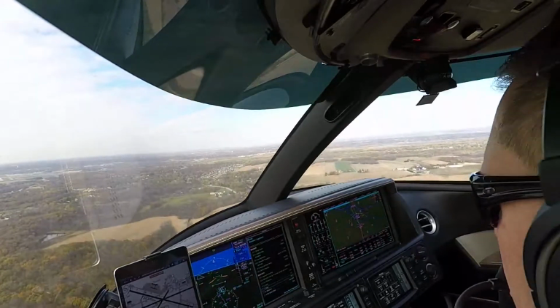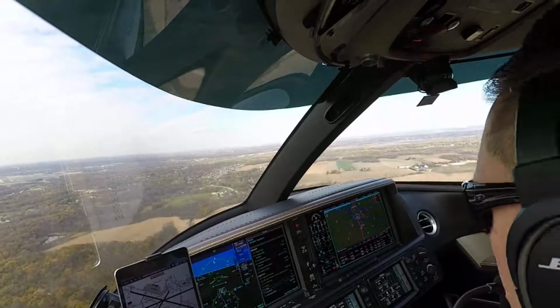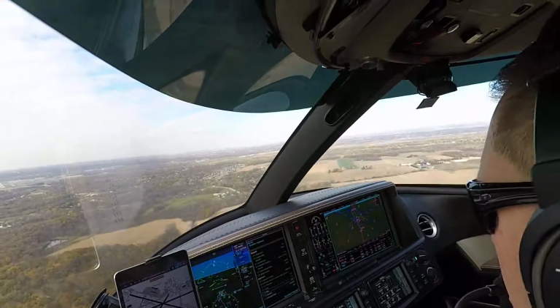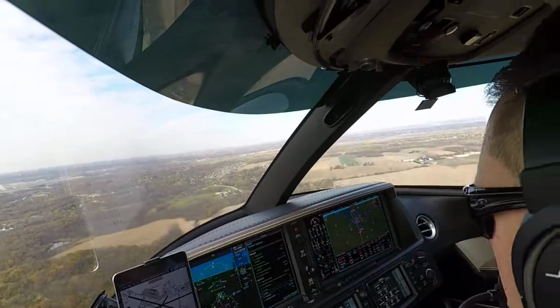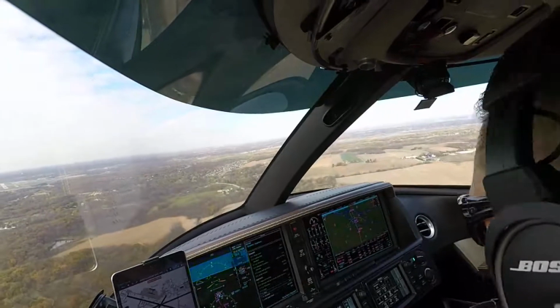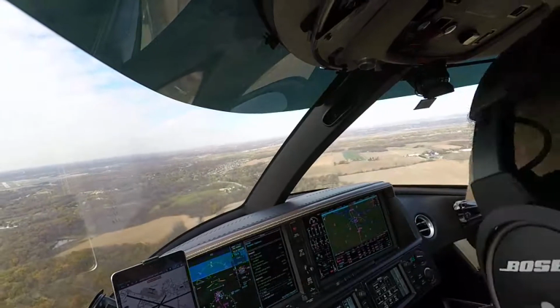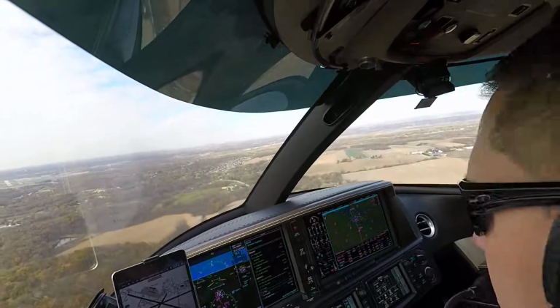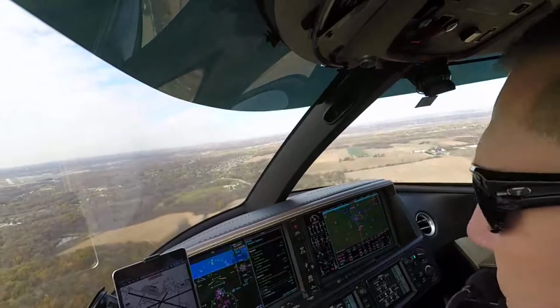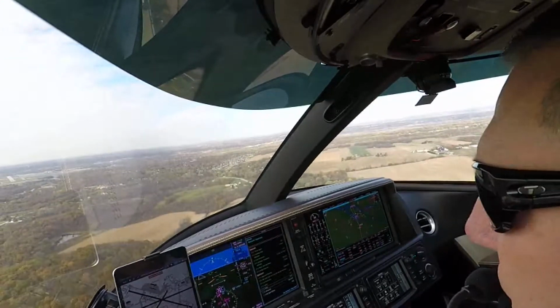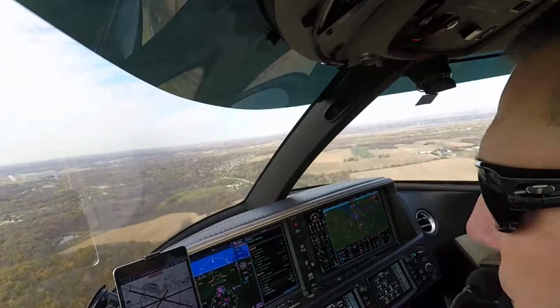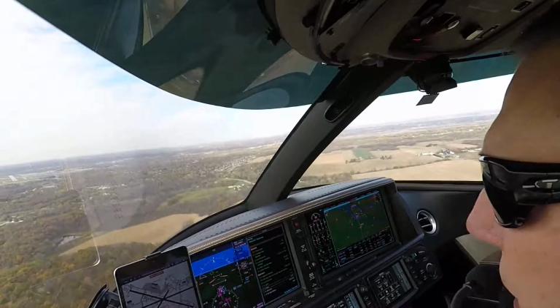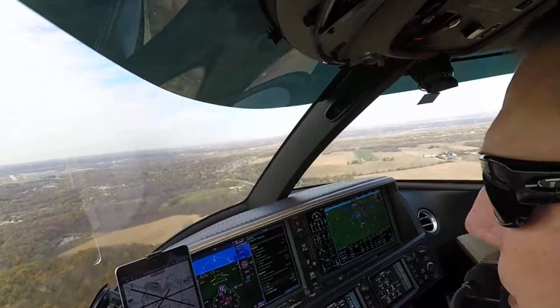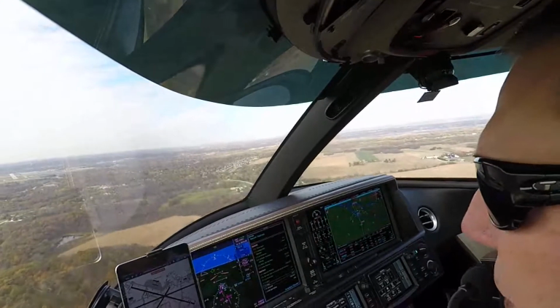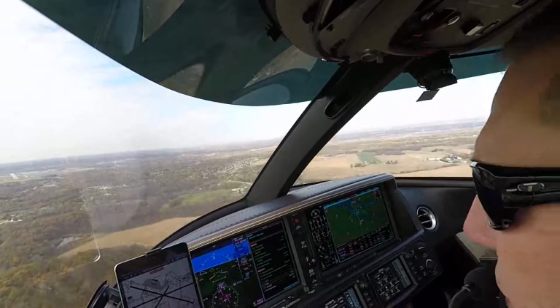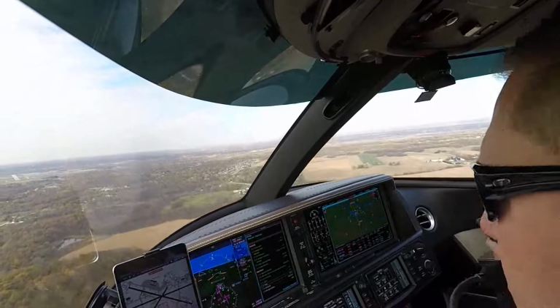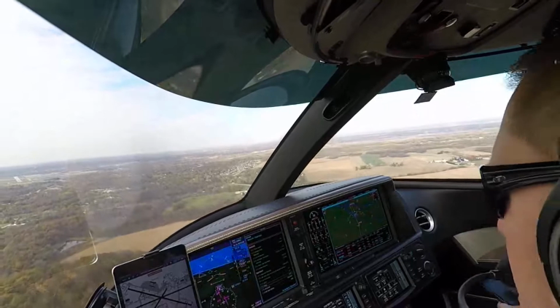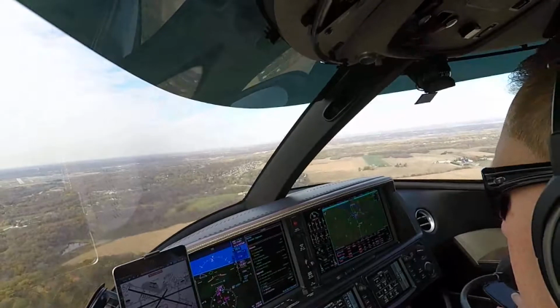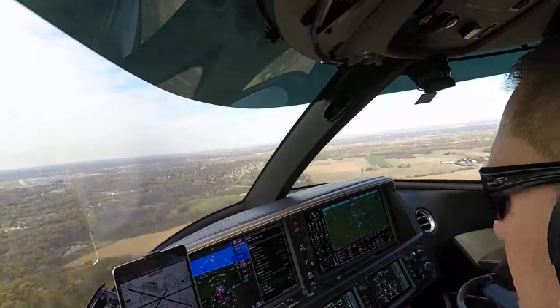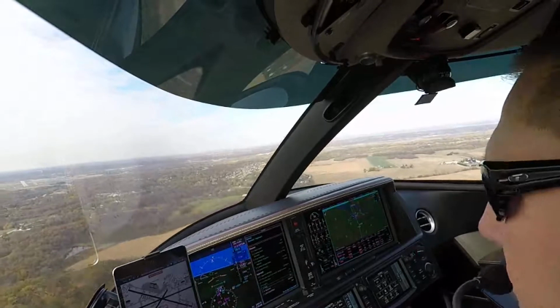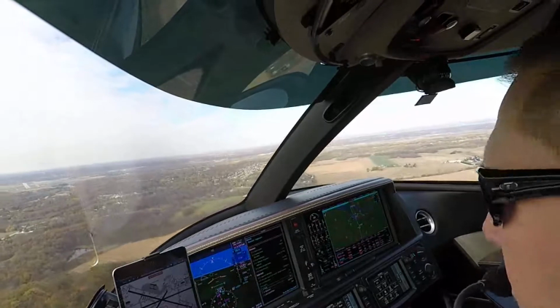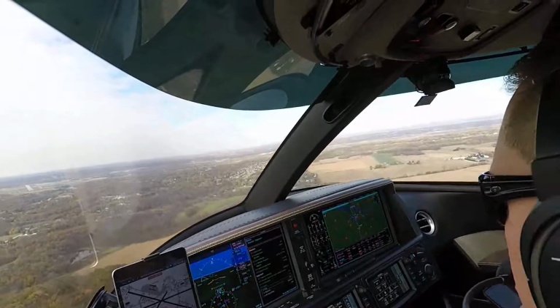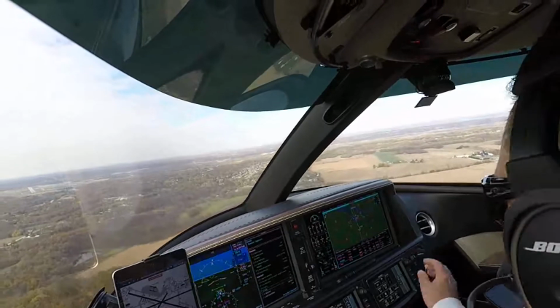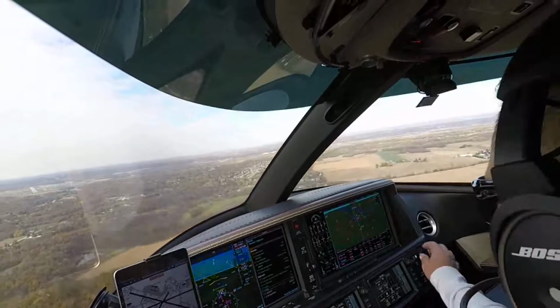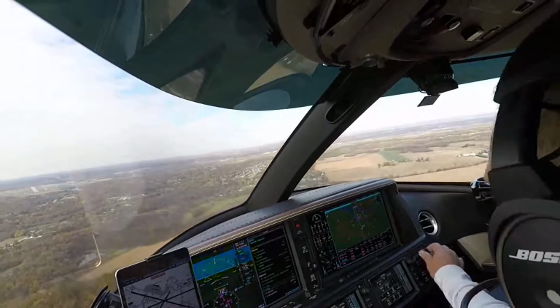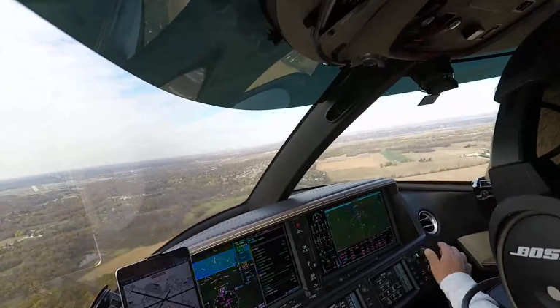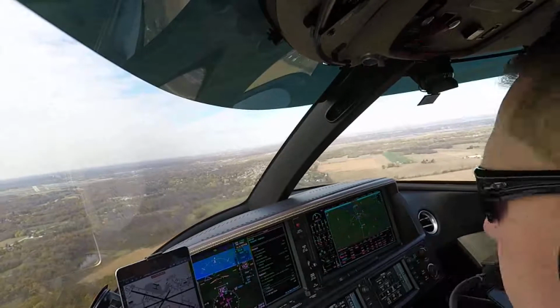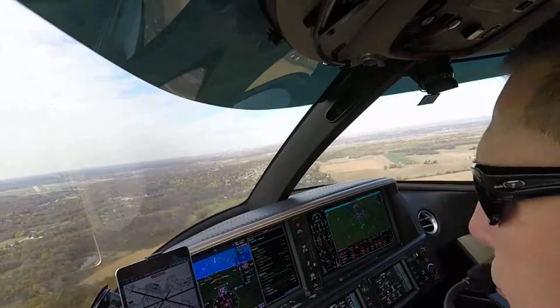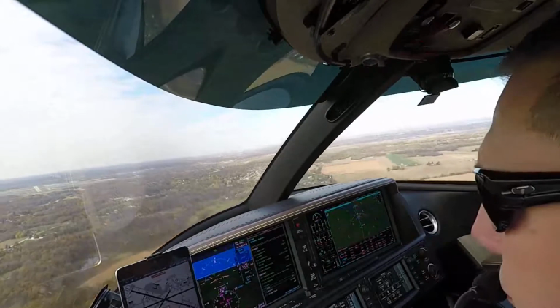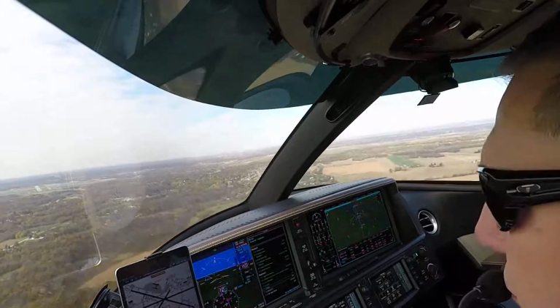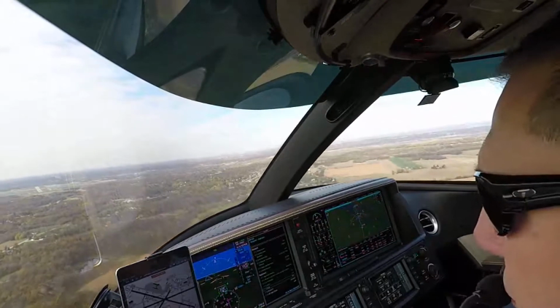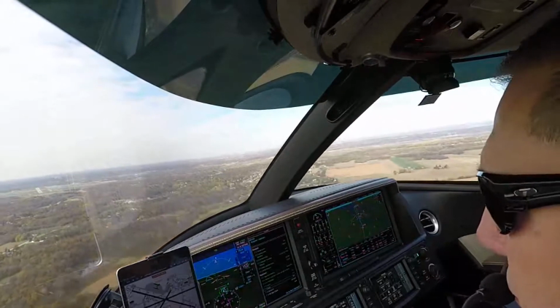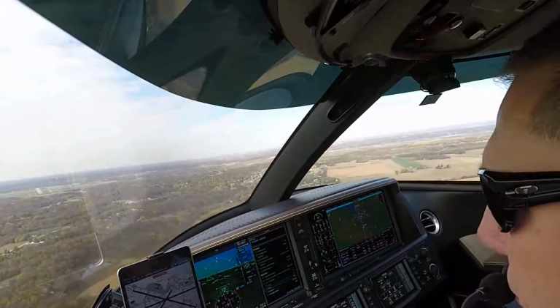All right, good — 3 green, fully configured, pressurization is good, and we've been cleared to land. Nice.